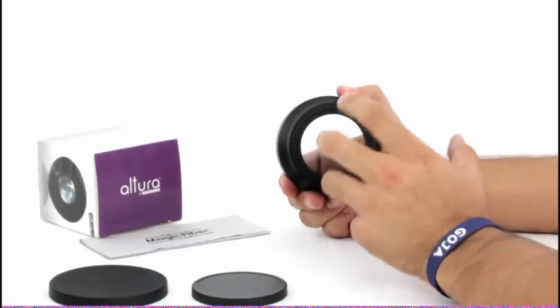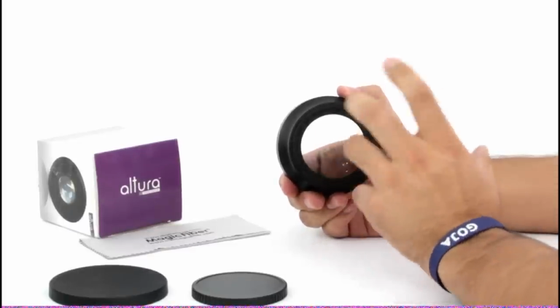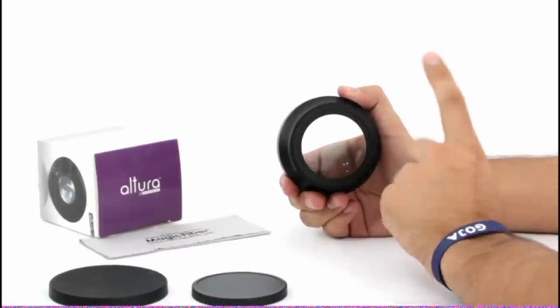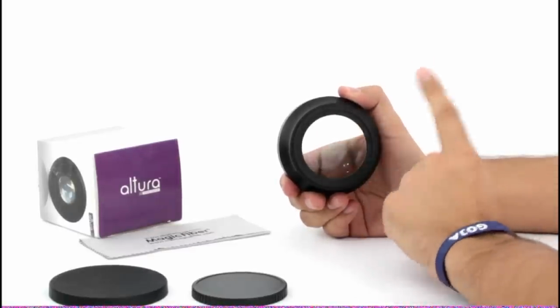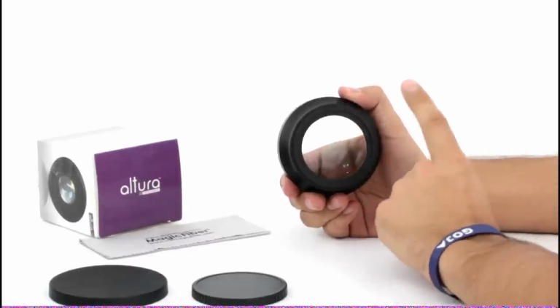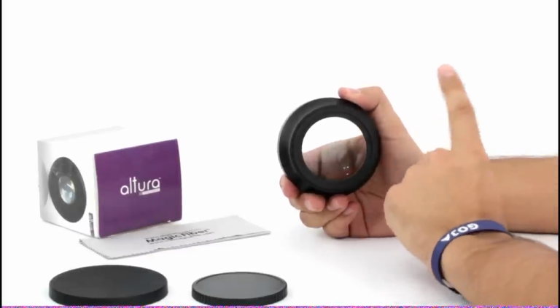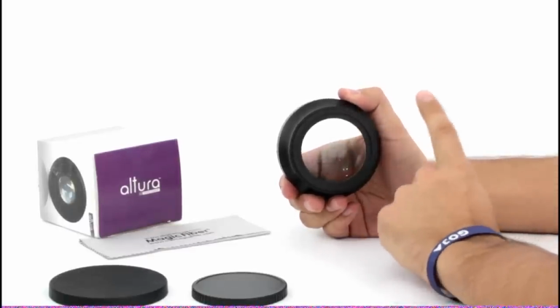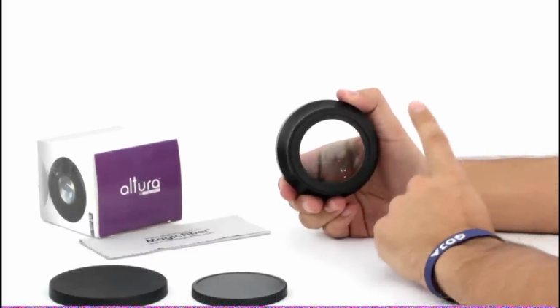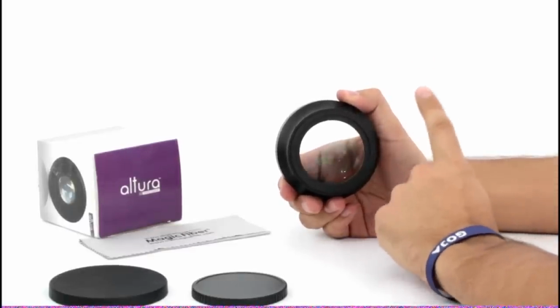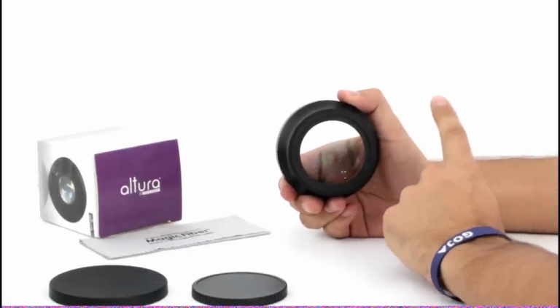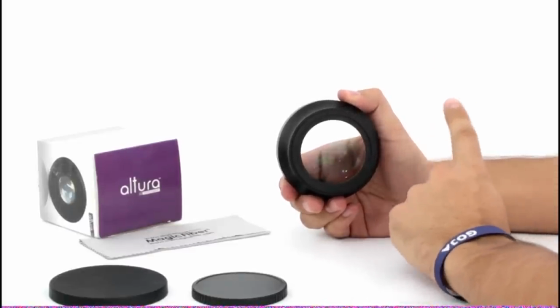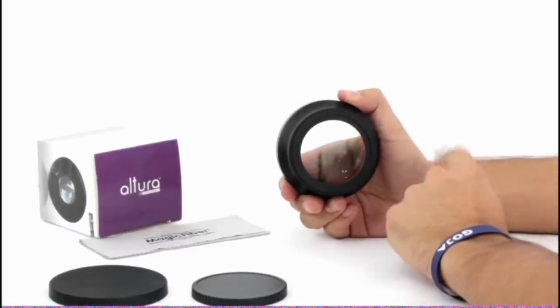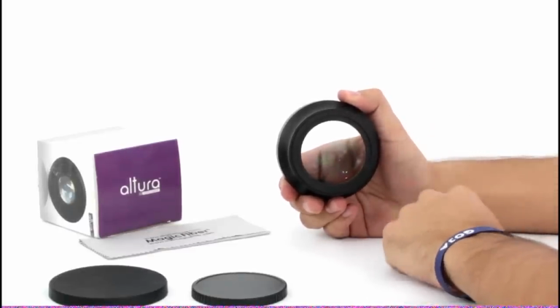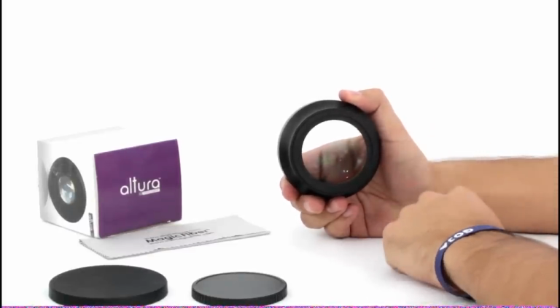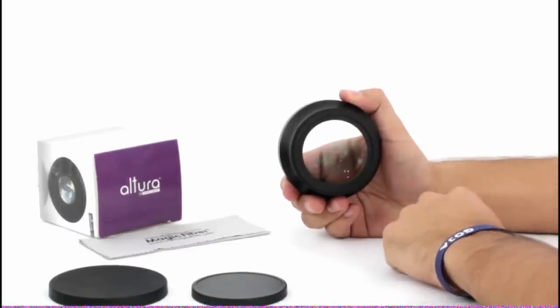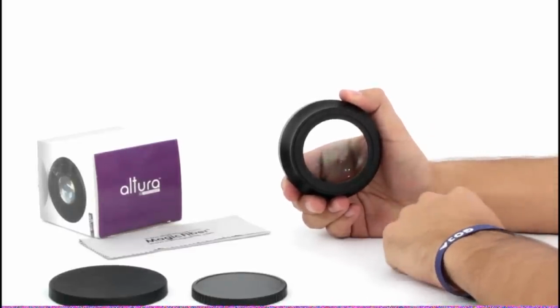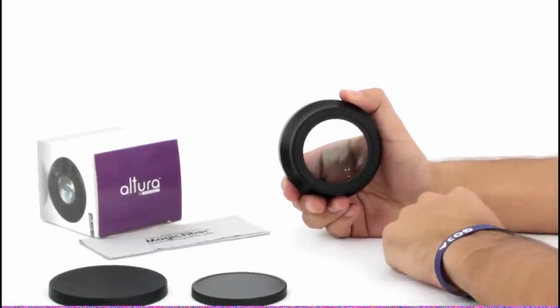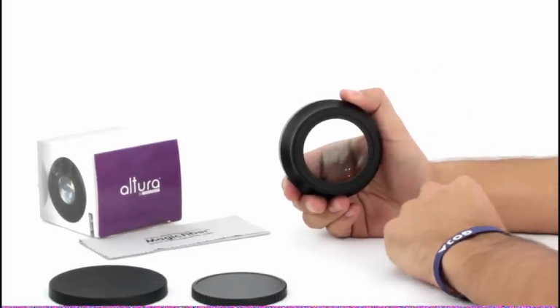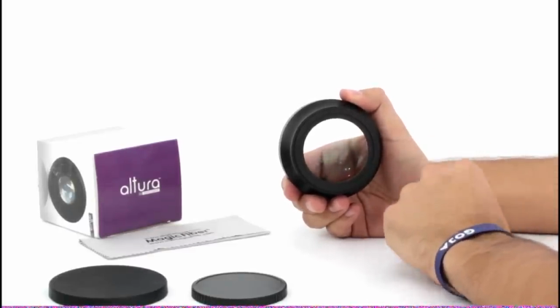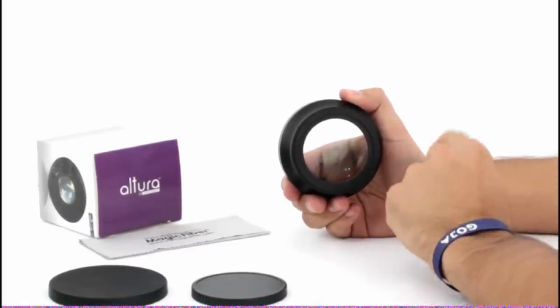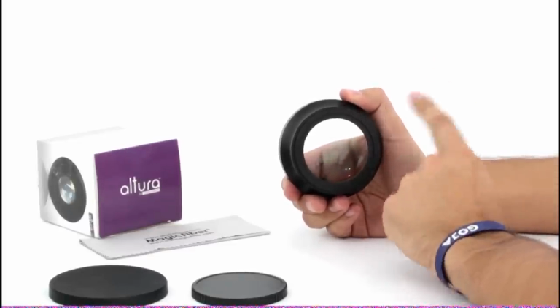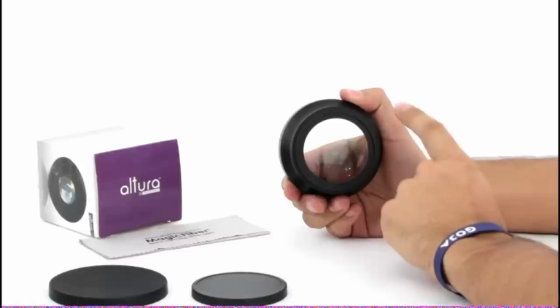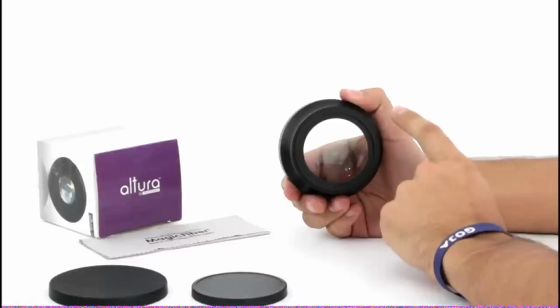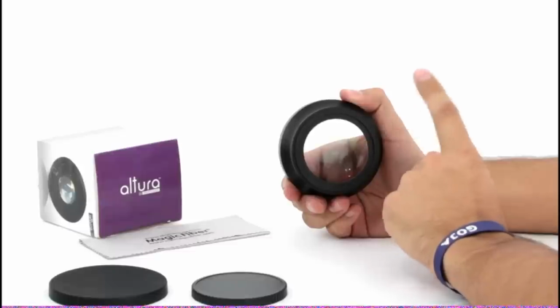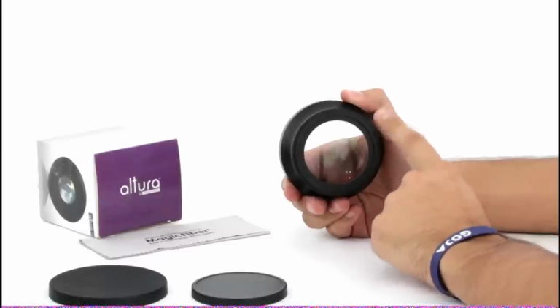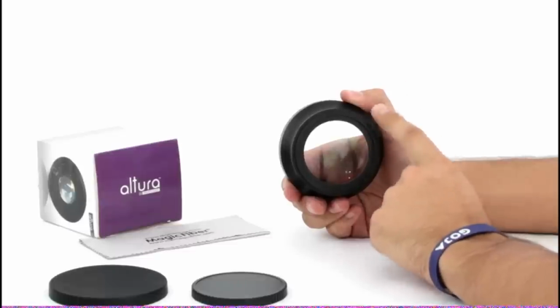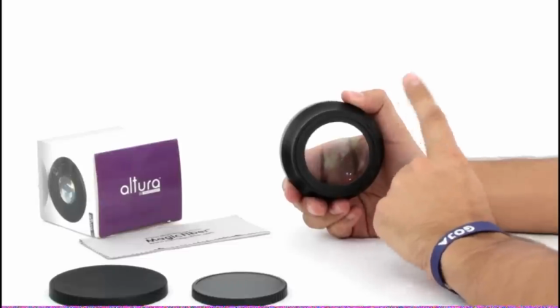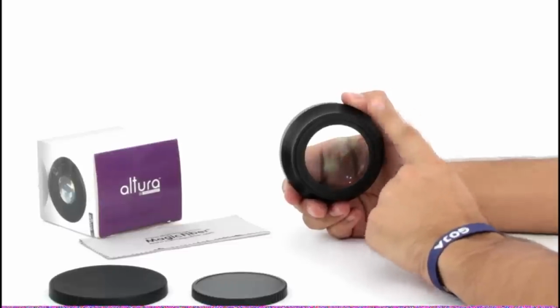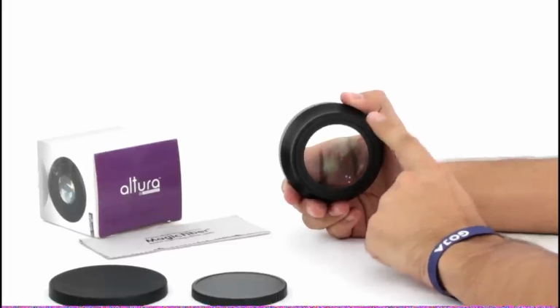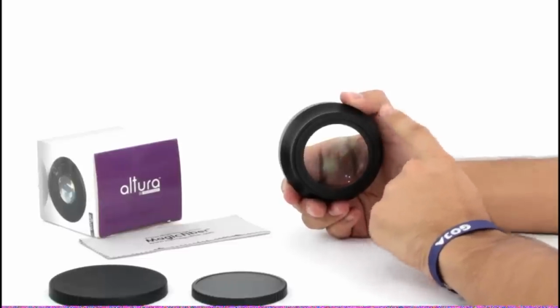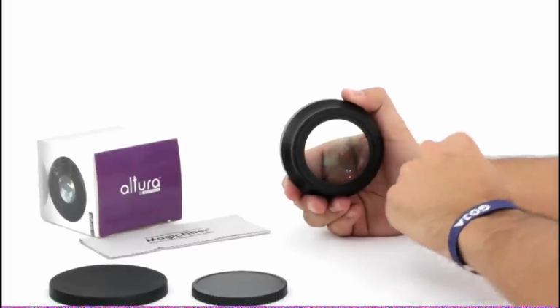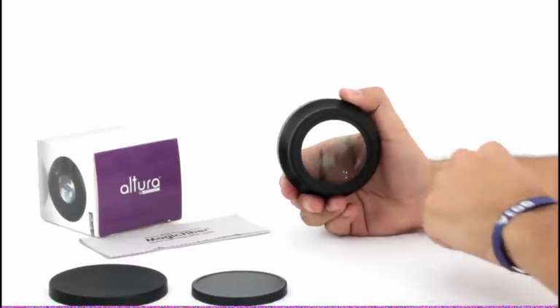But remember, do not tighten too much, as this can cross-thread both your camera lens and your lens attachment.